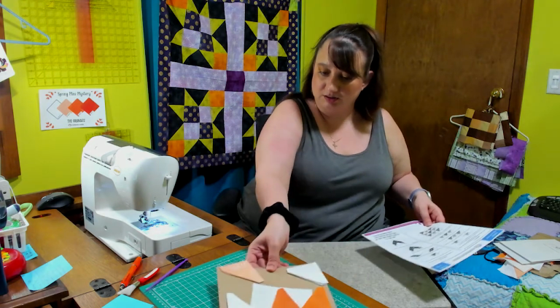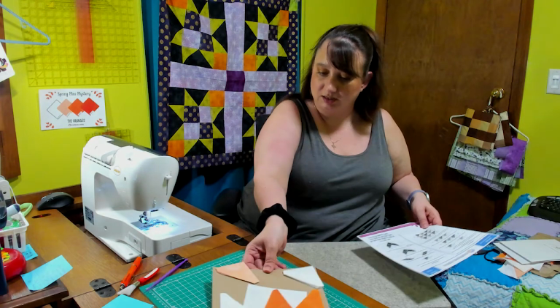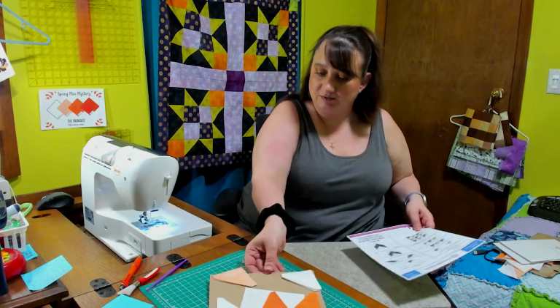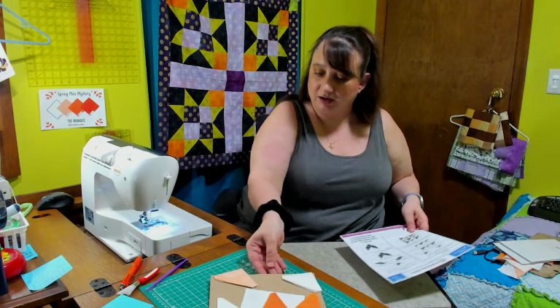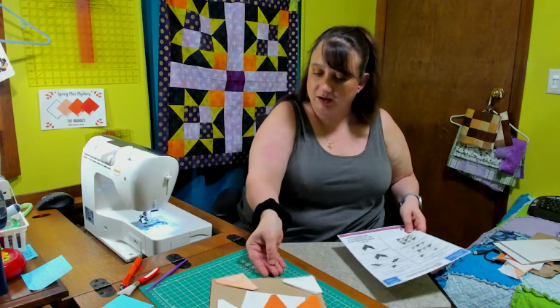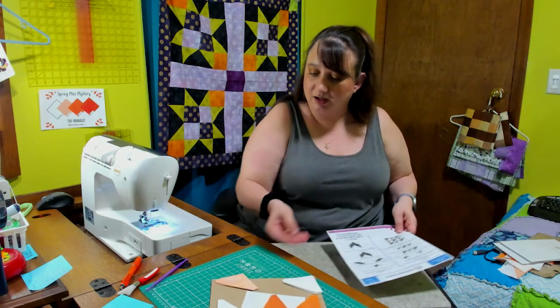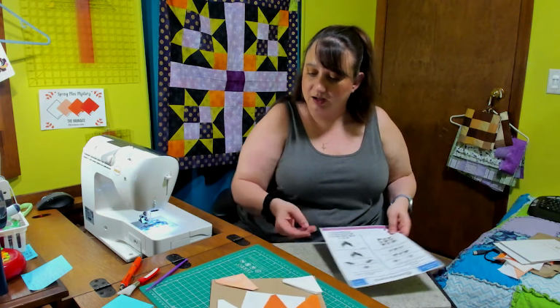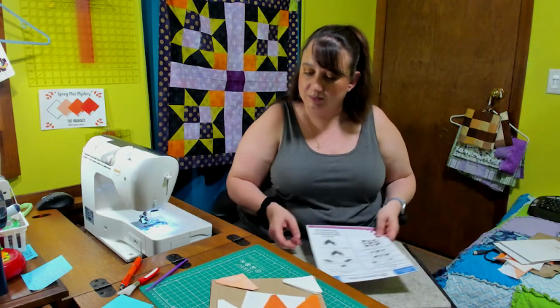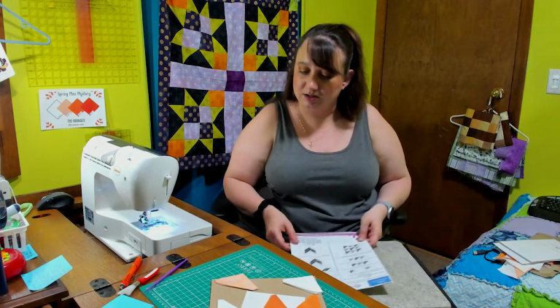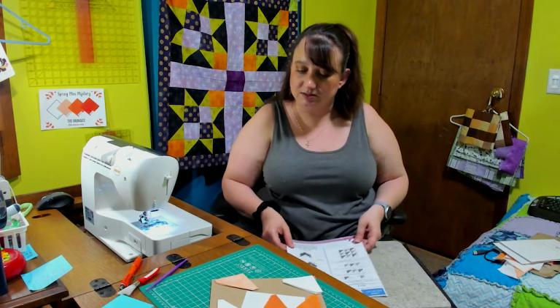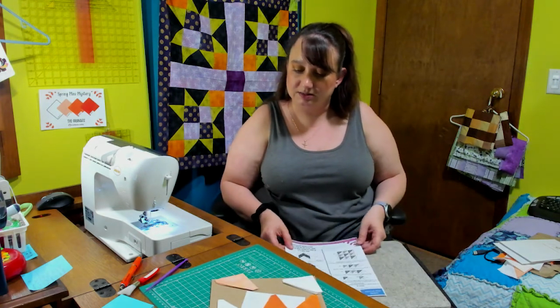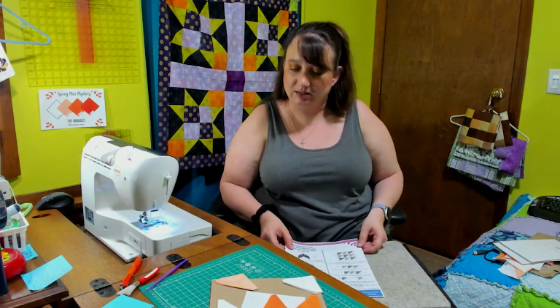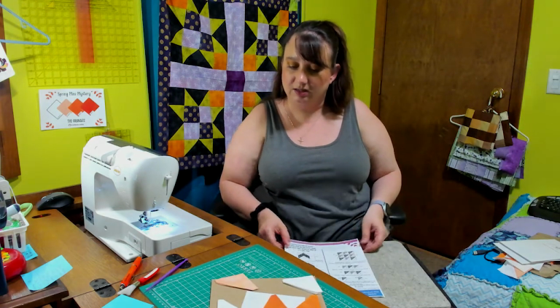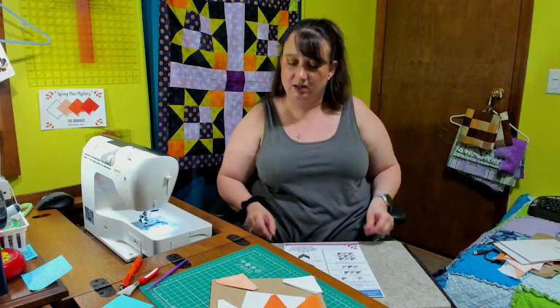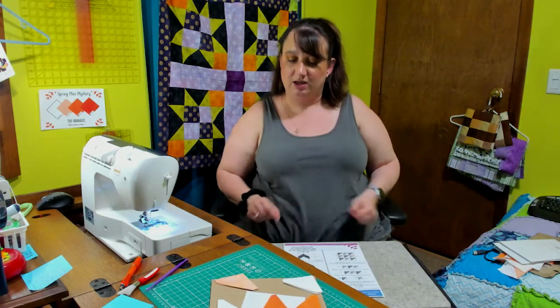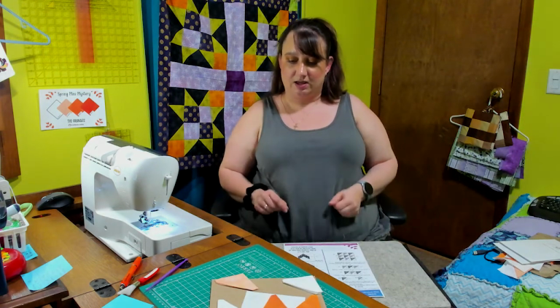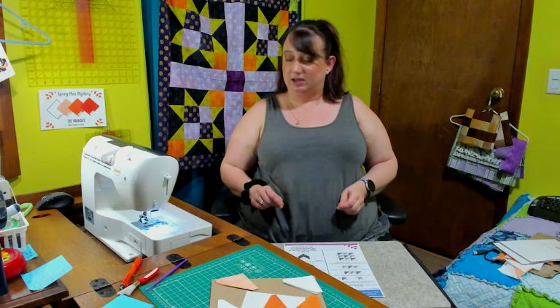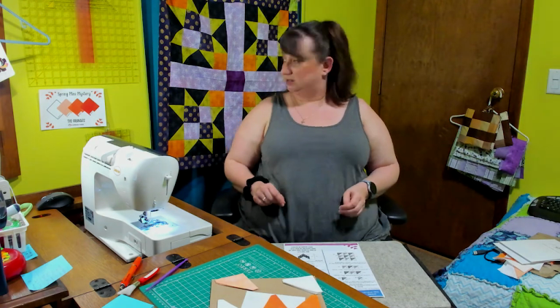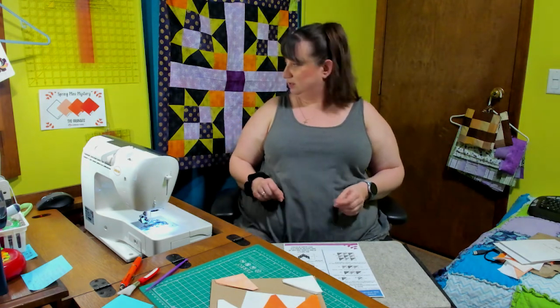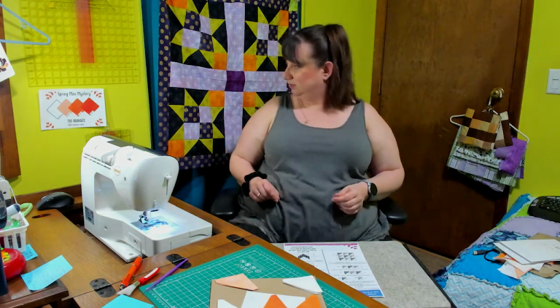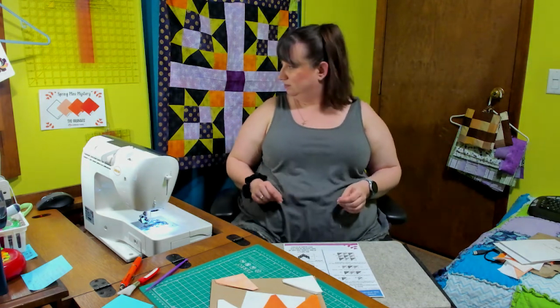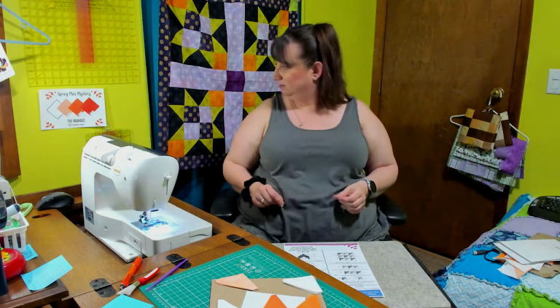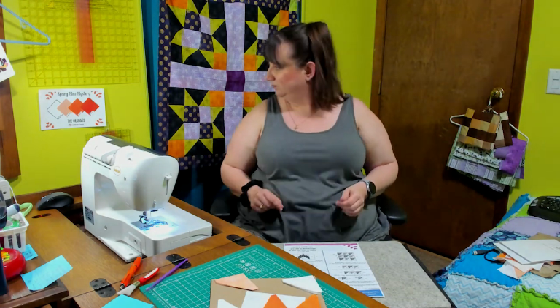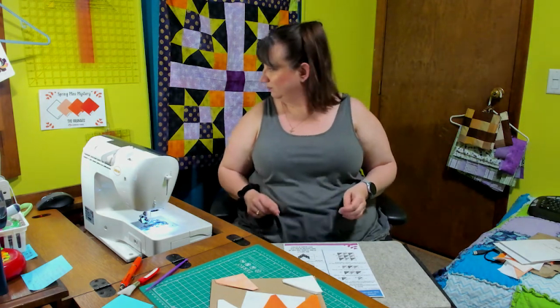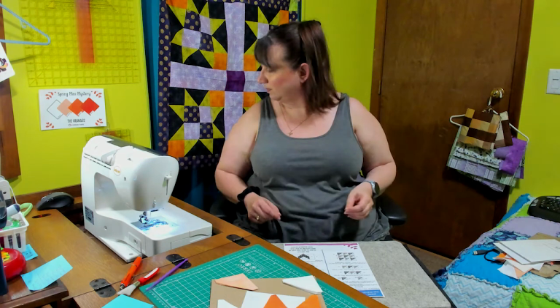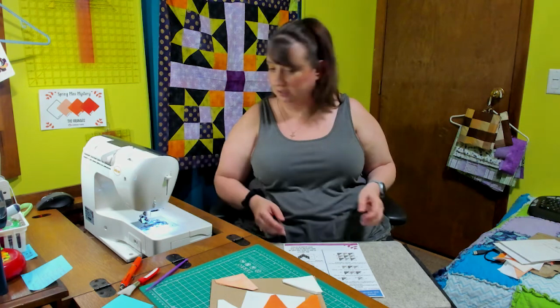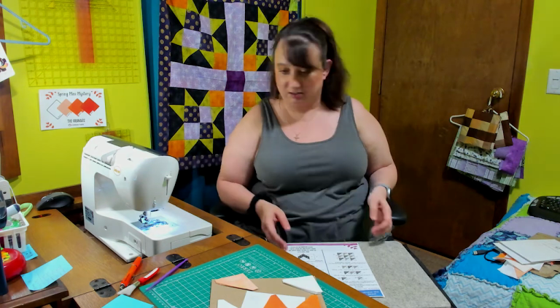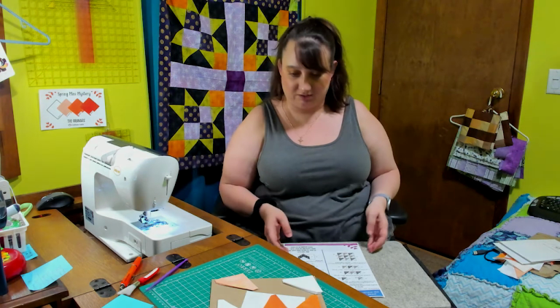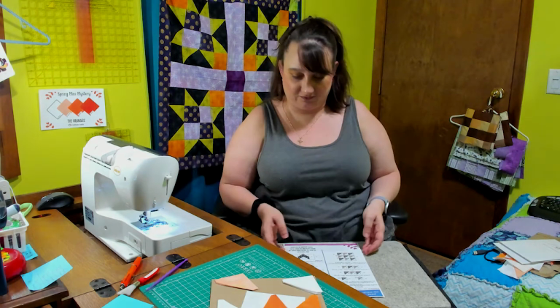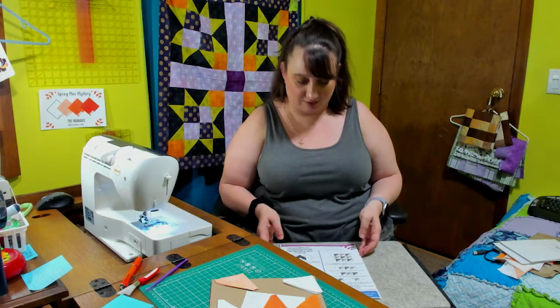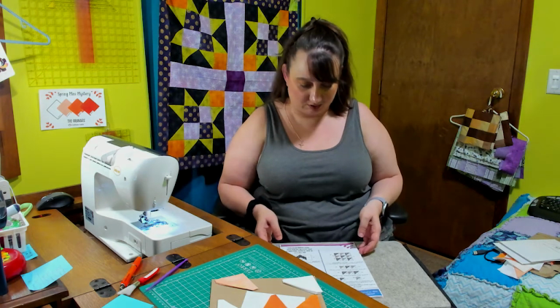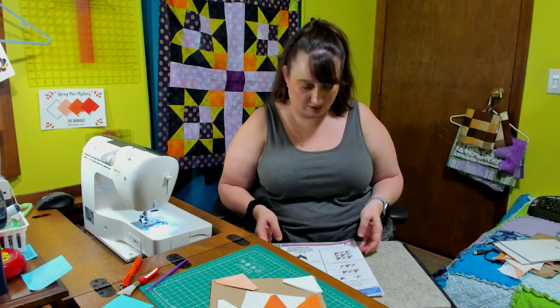Looks like we've got A, B, and C and some D fabric as well.